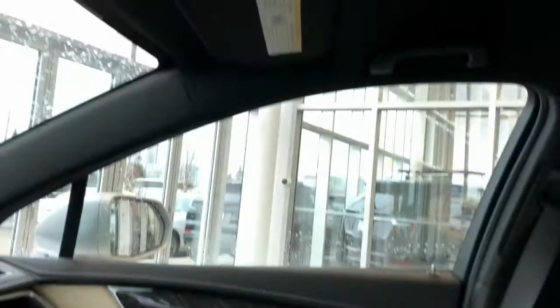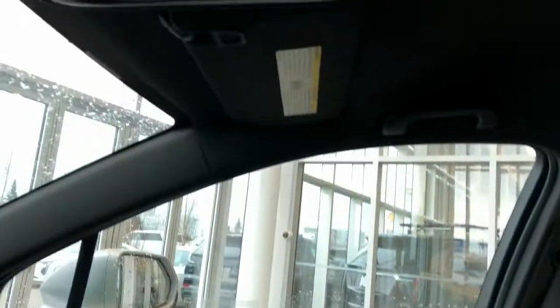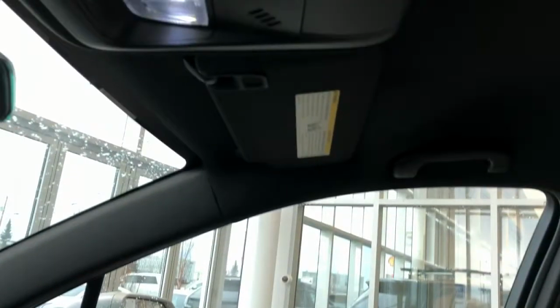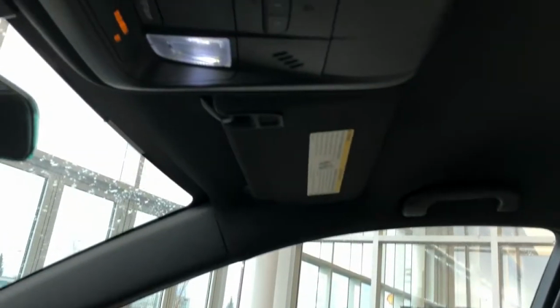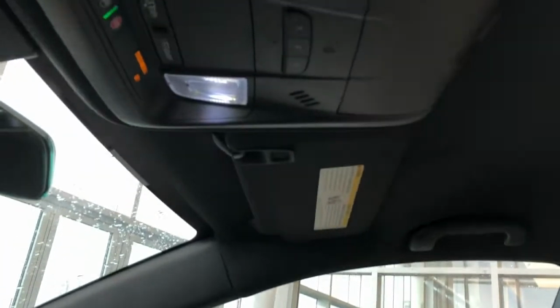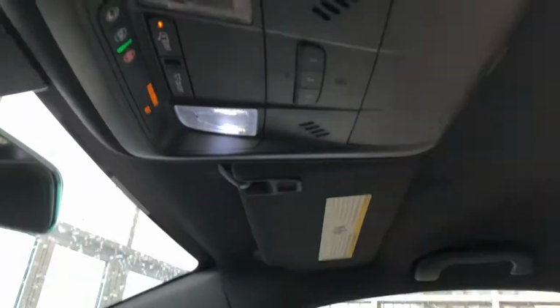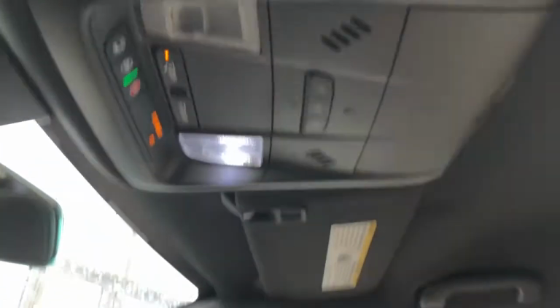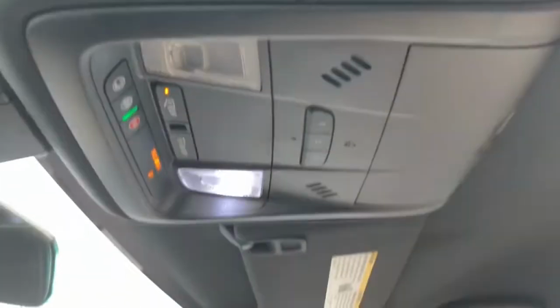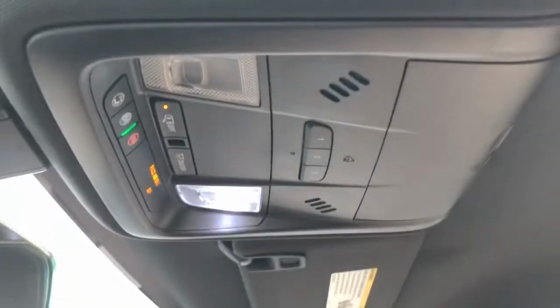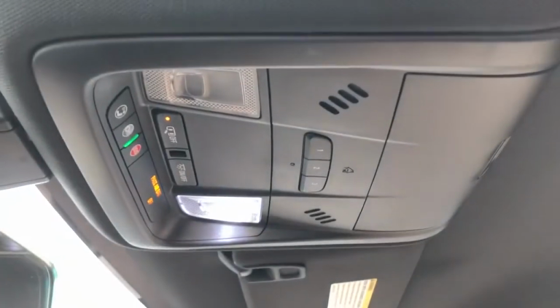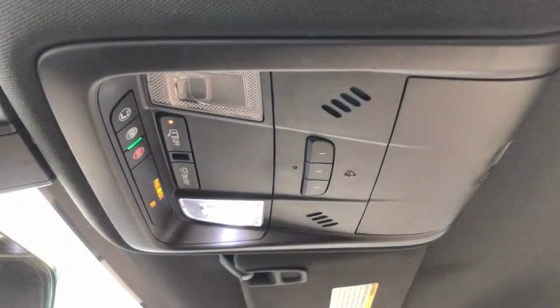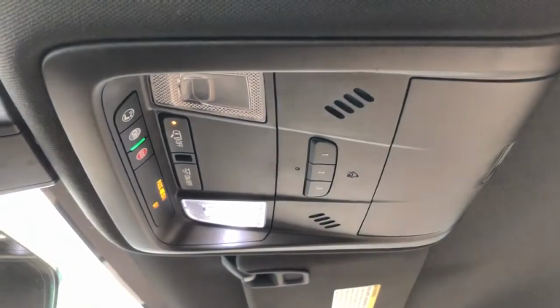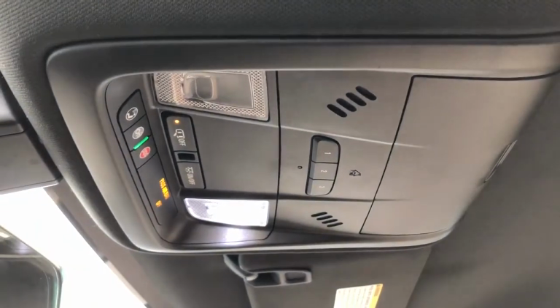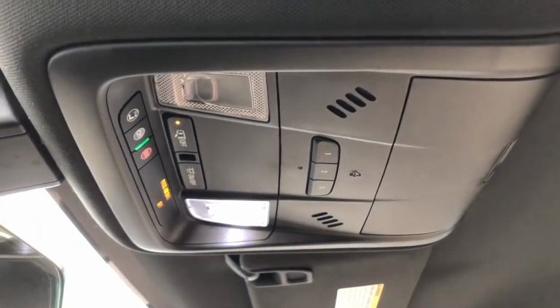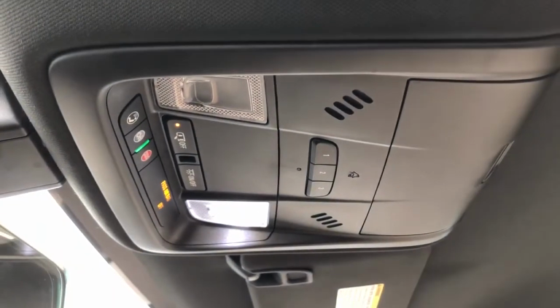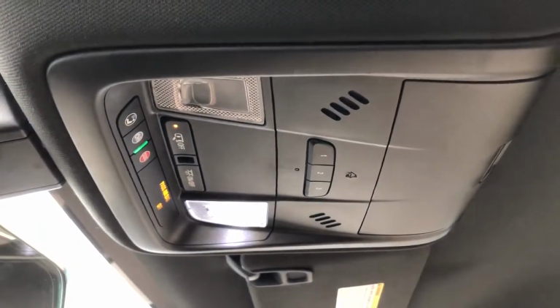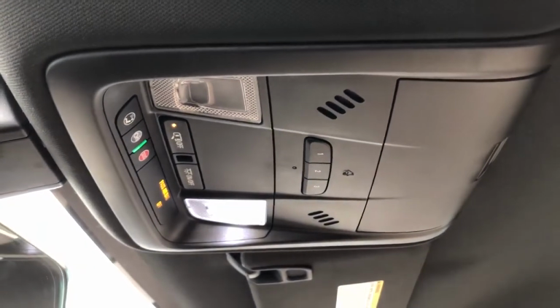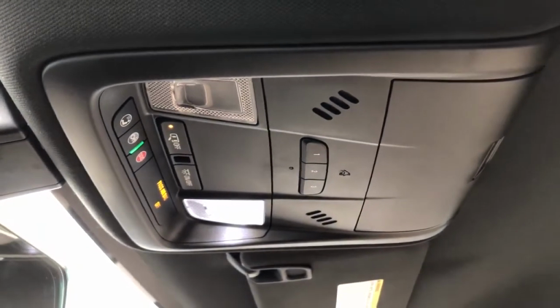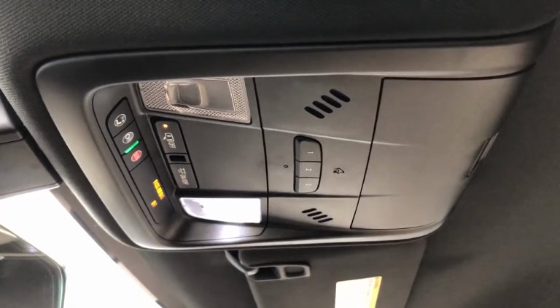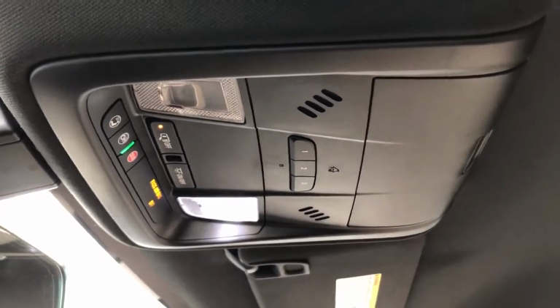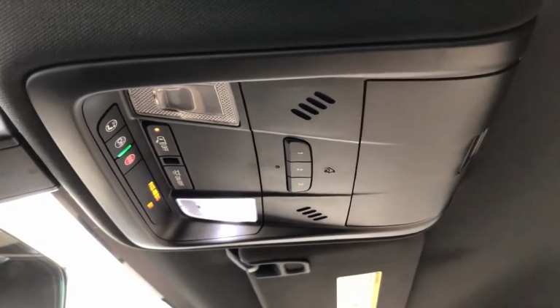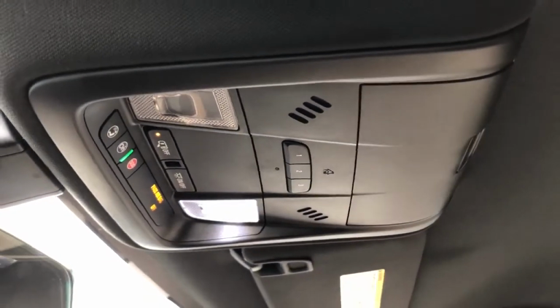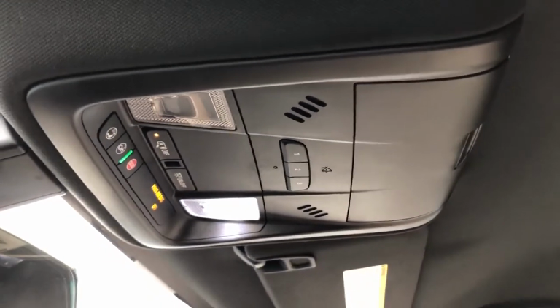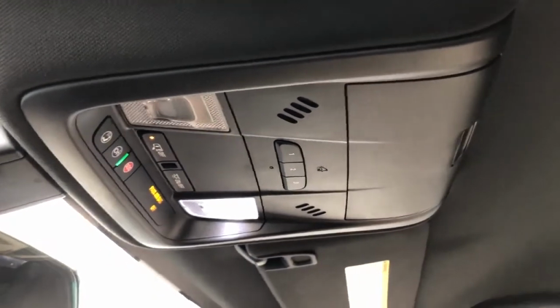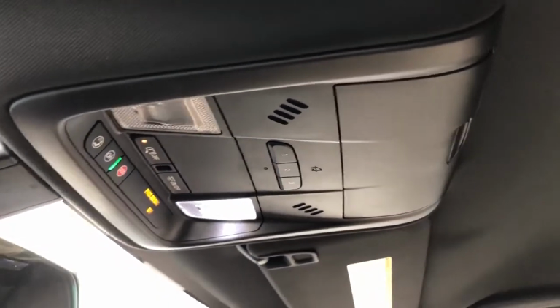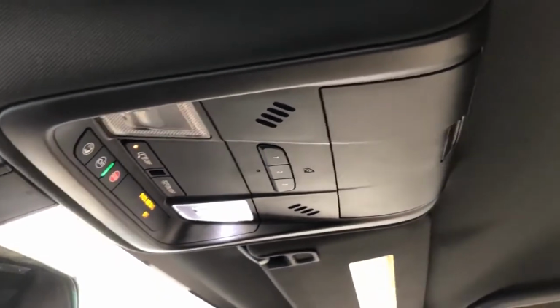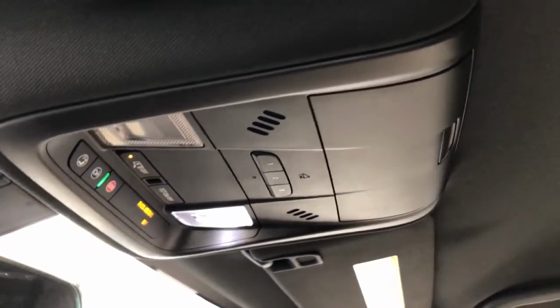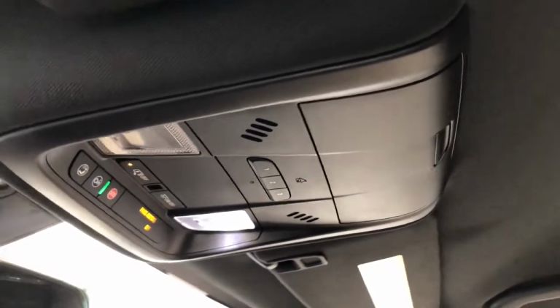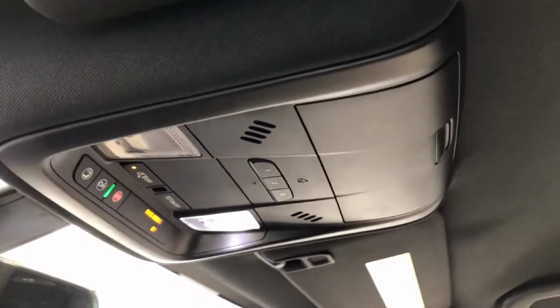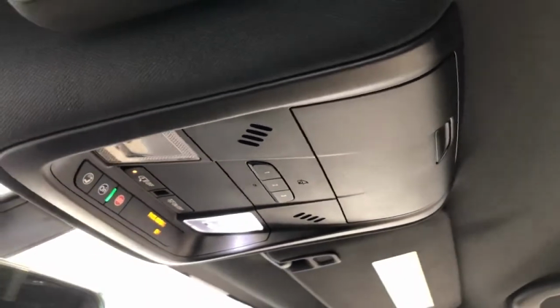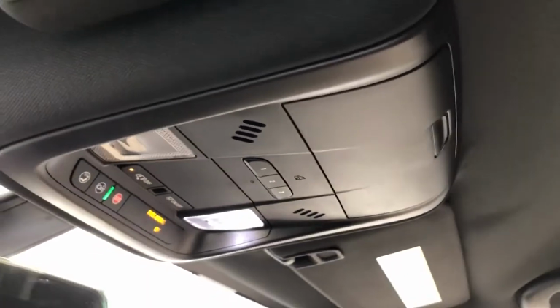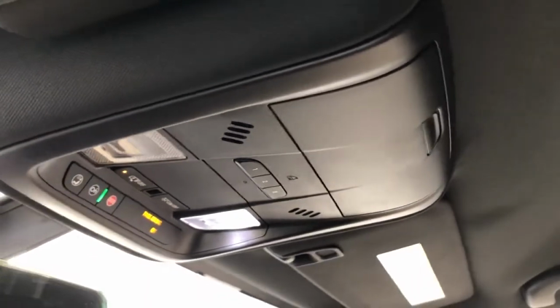Above our rear view mirror we have OnStar controls, reading lights, three garage door openers, and a sunglass holder.